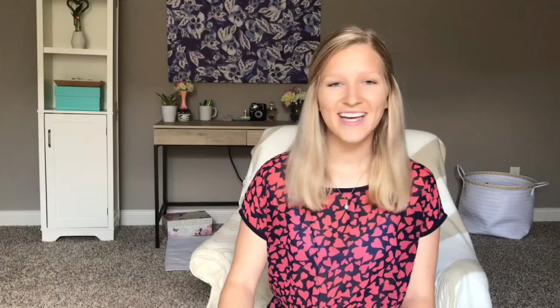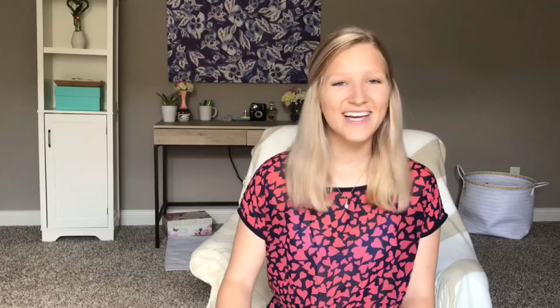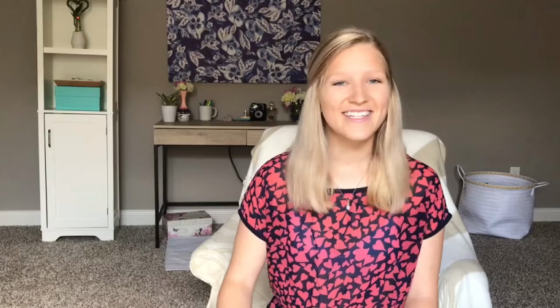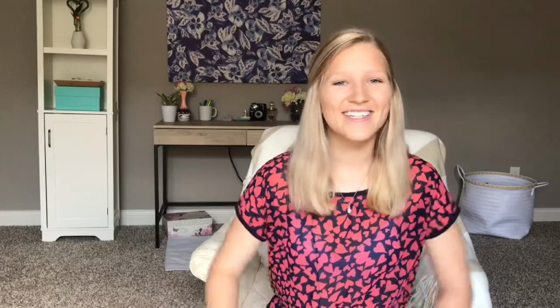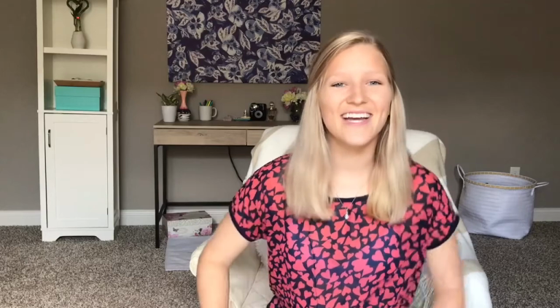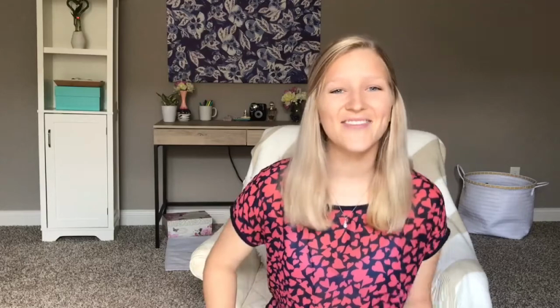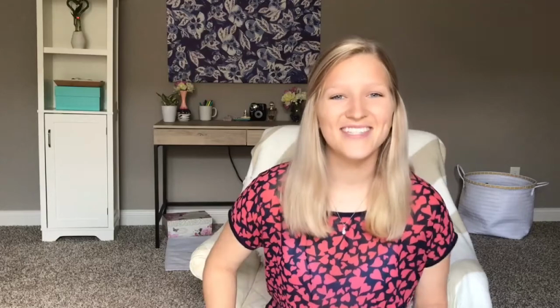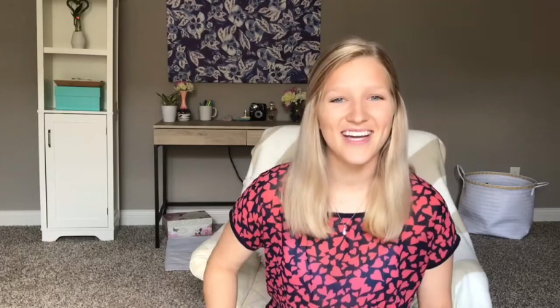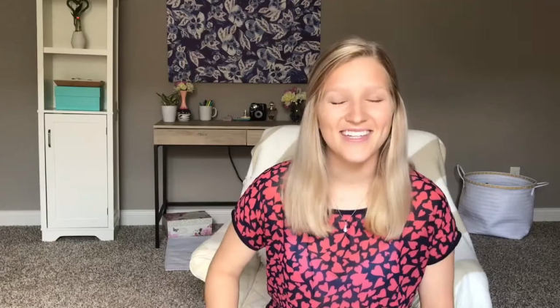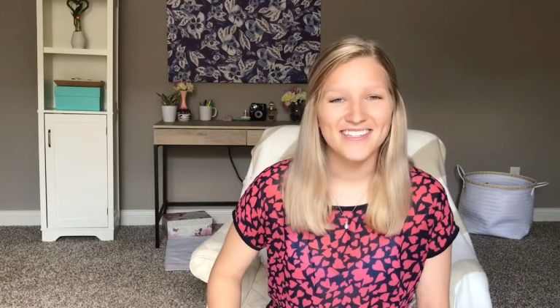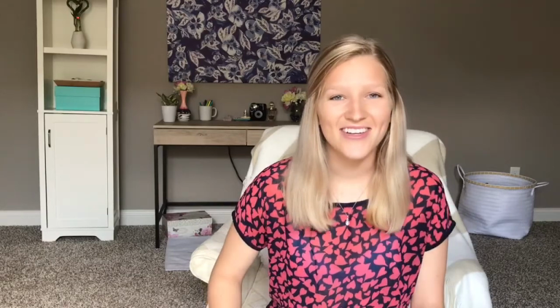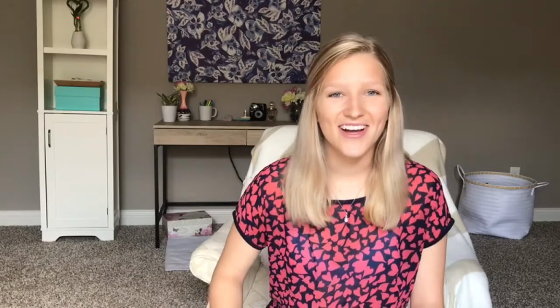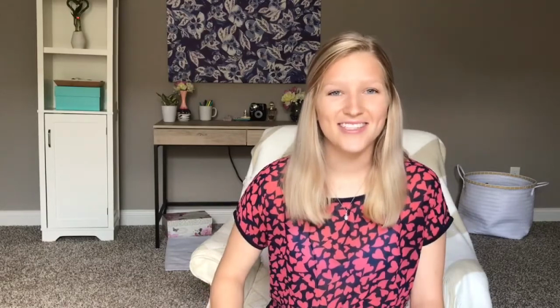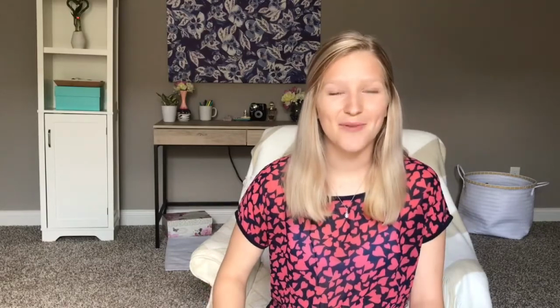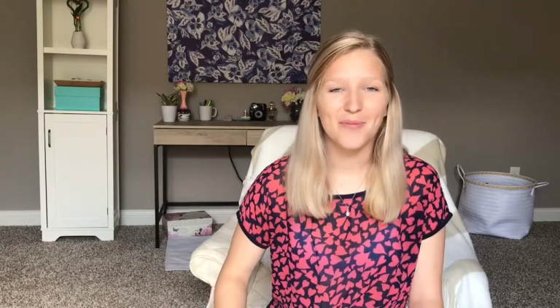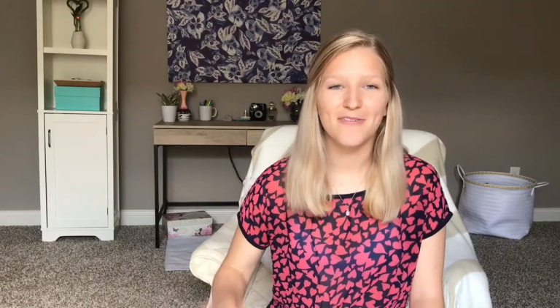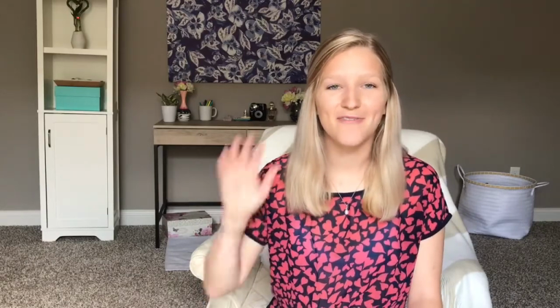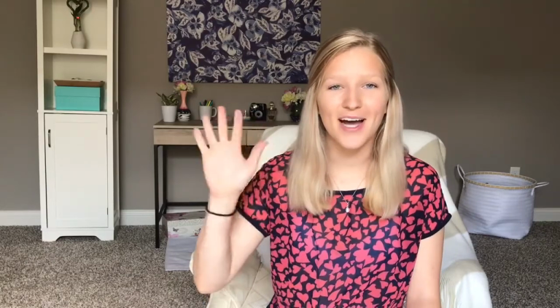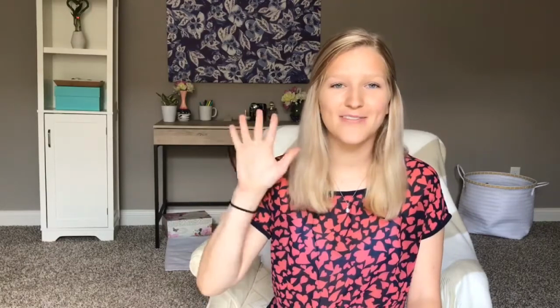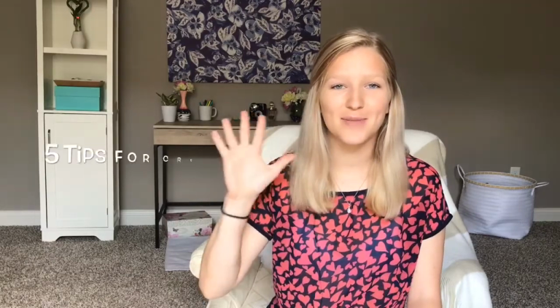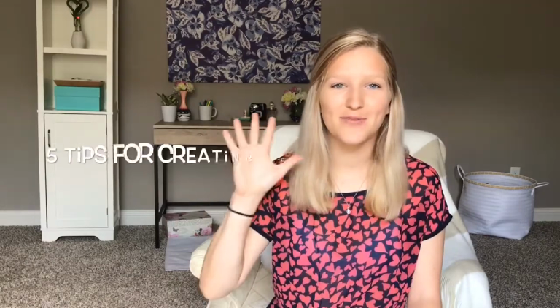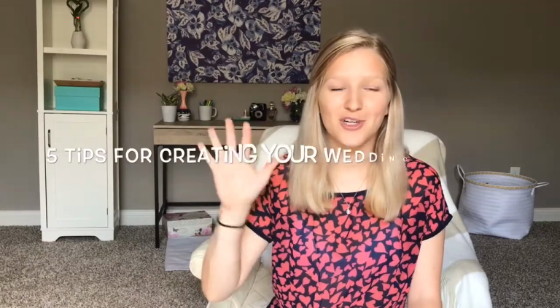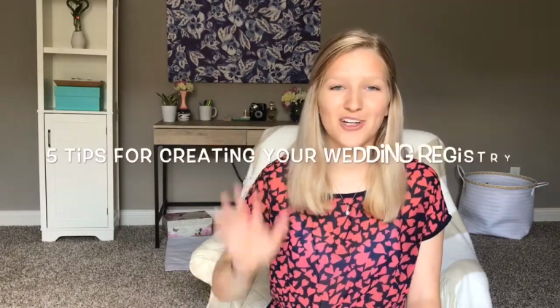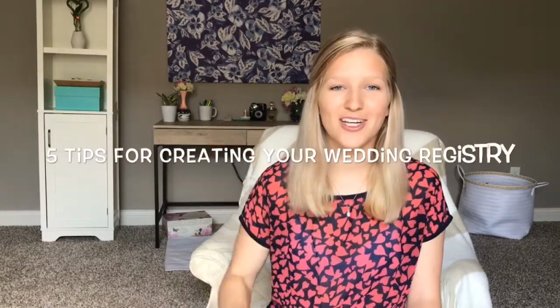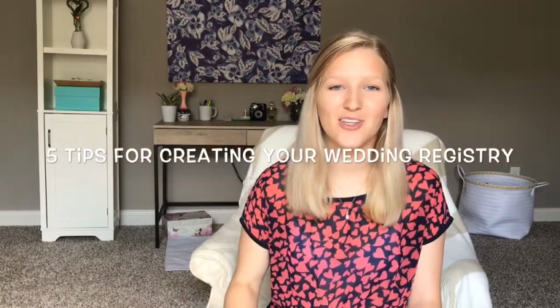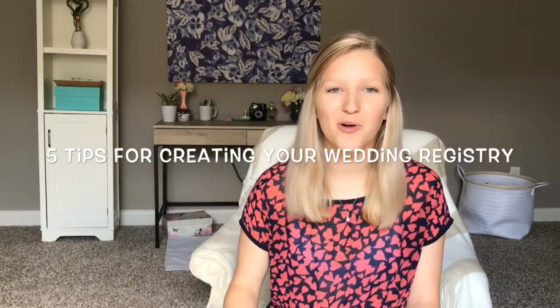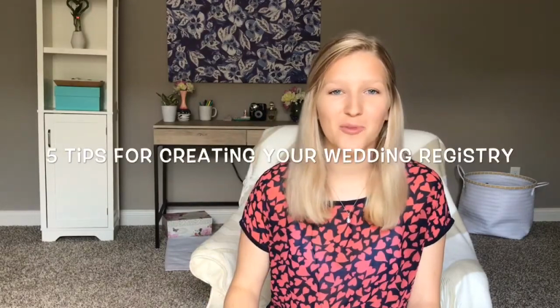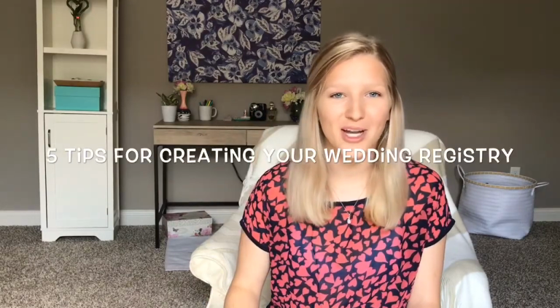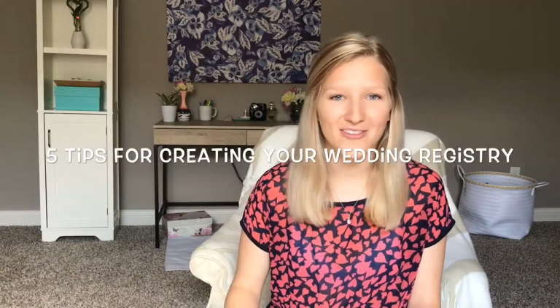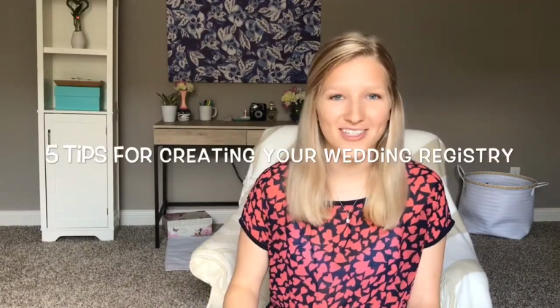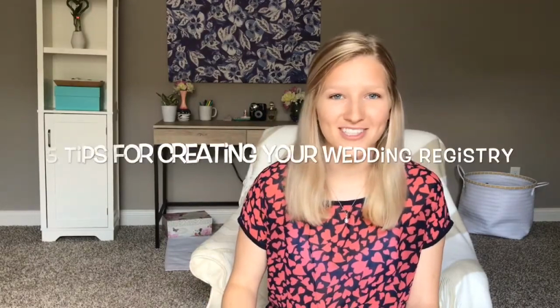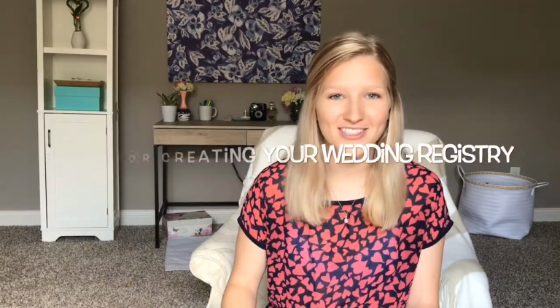Today I'm excited to tell you guys about my five tips for creating your wedding registry.